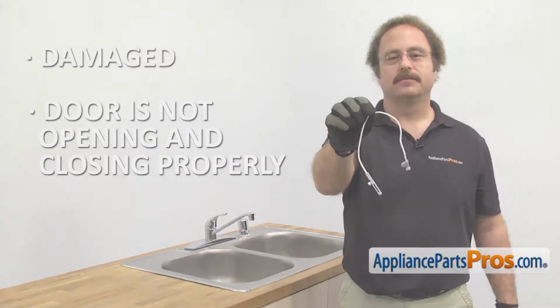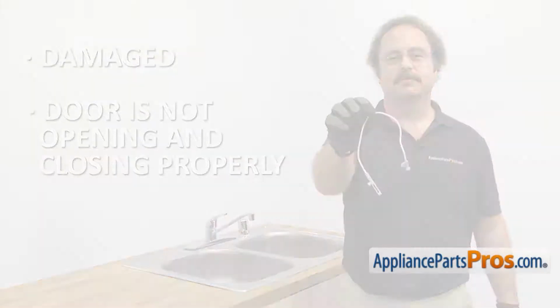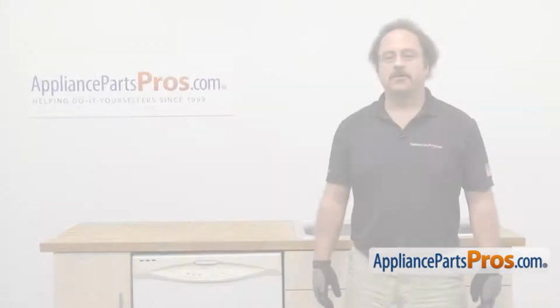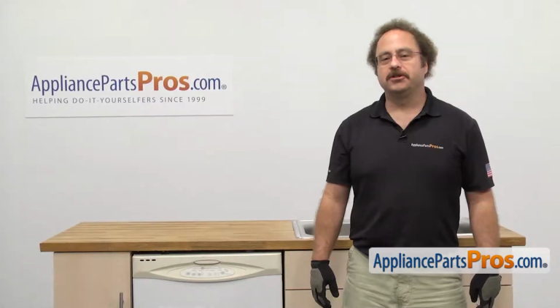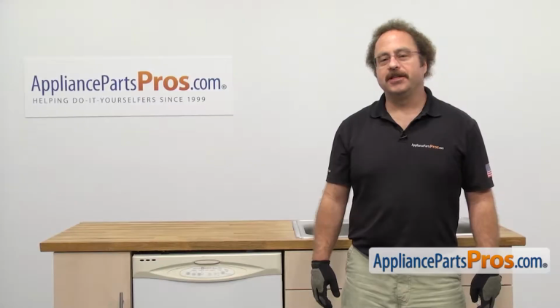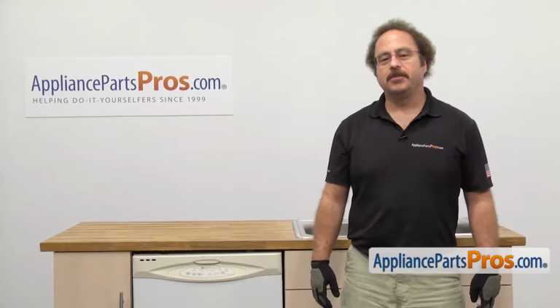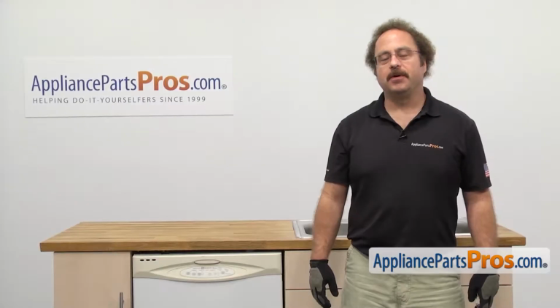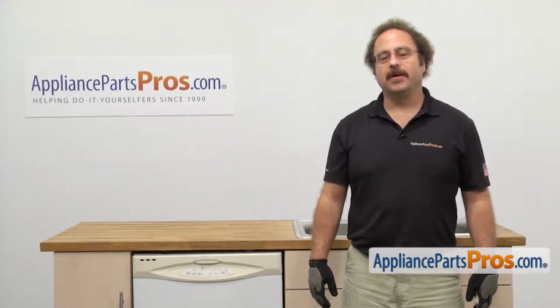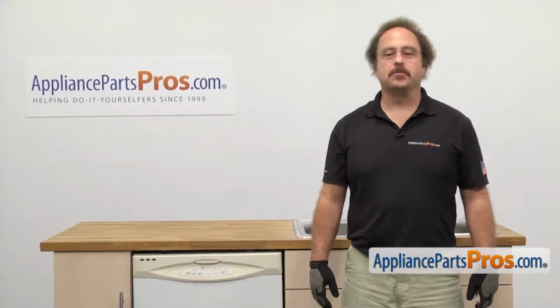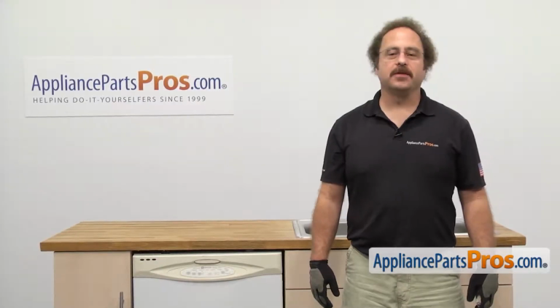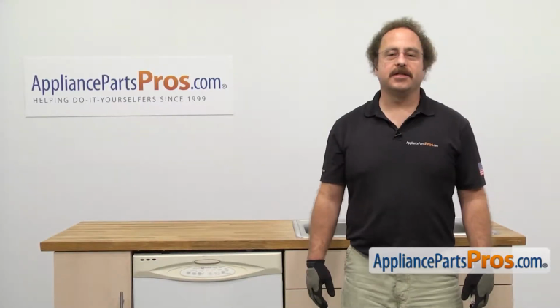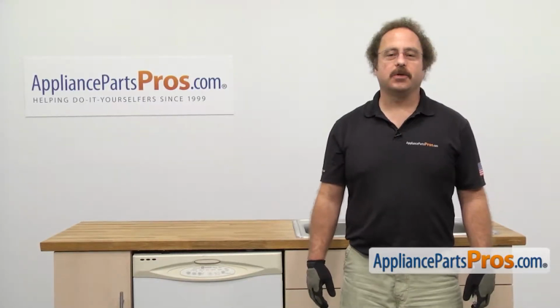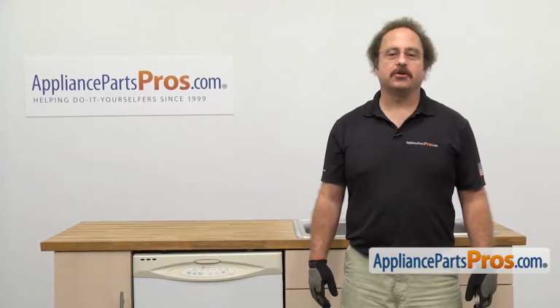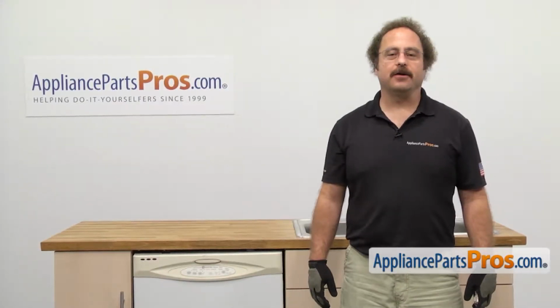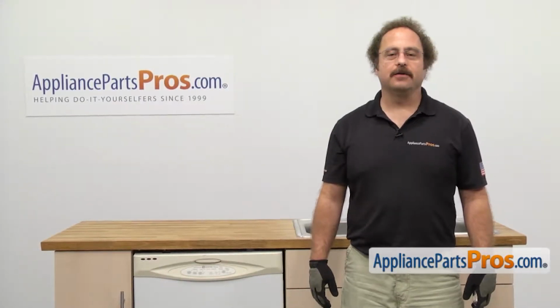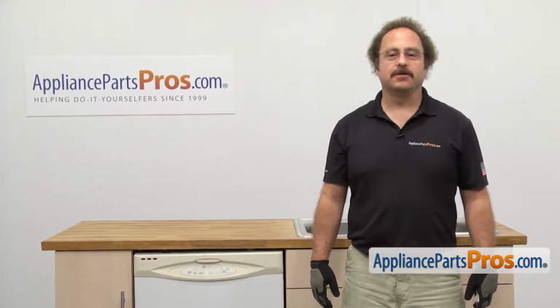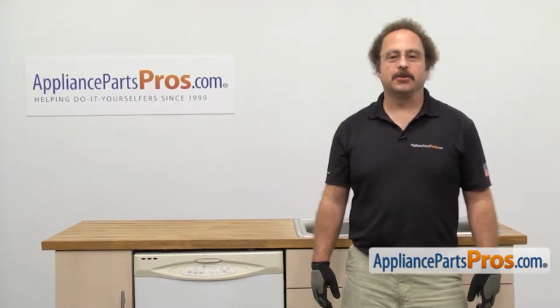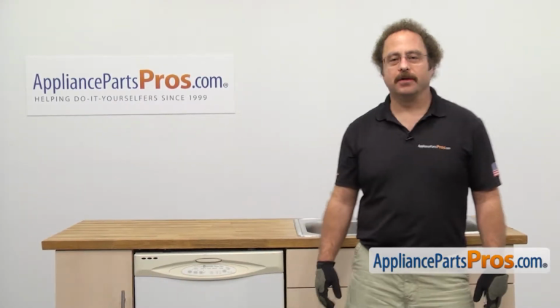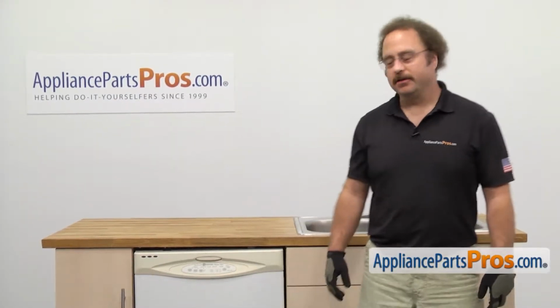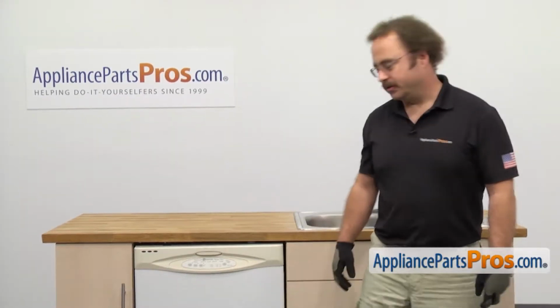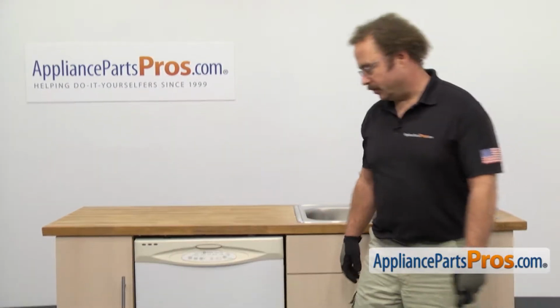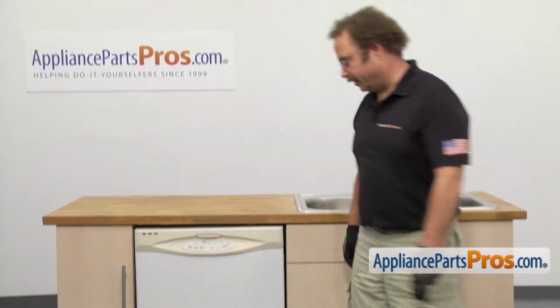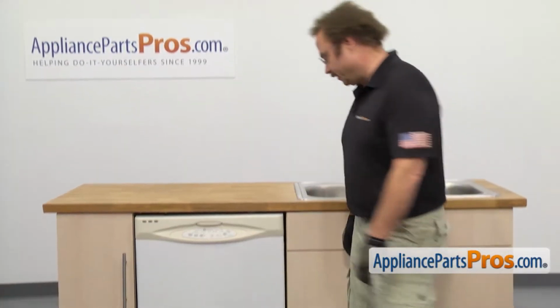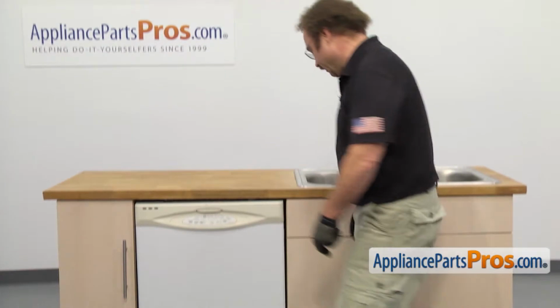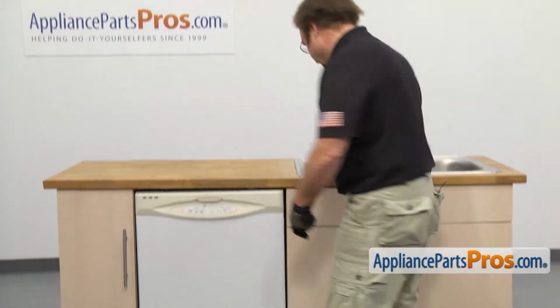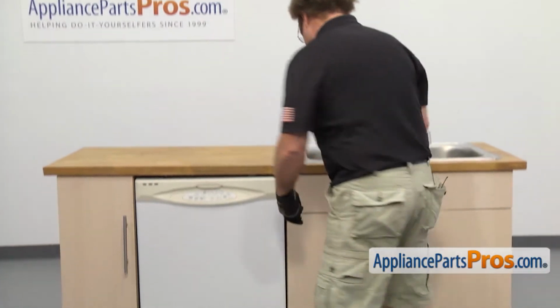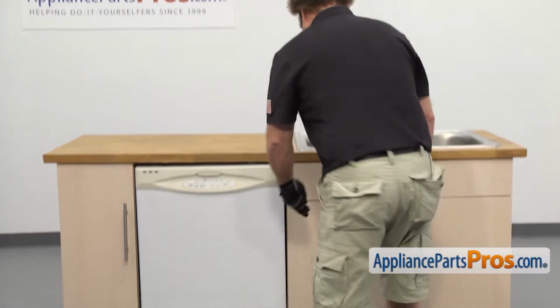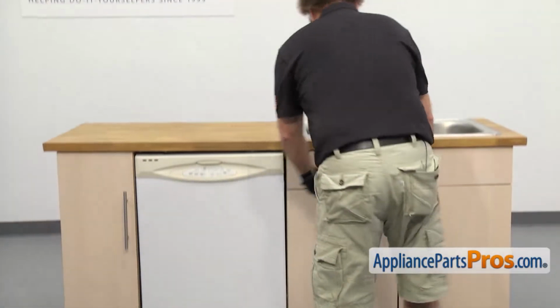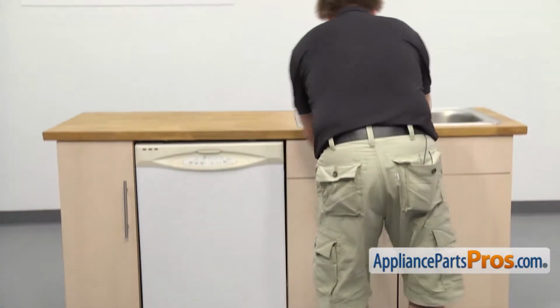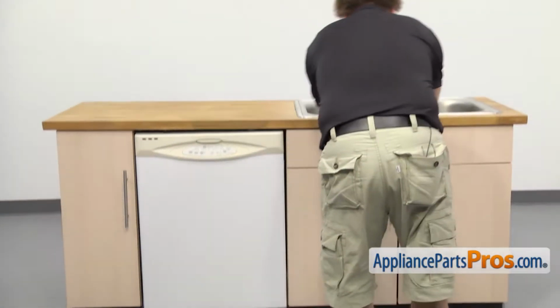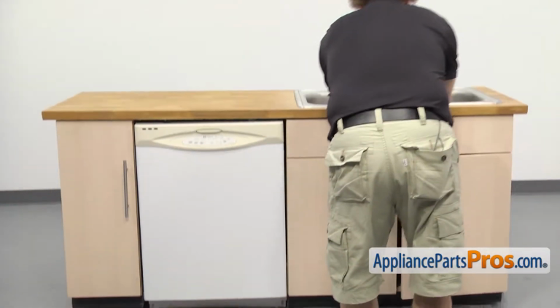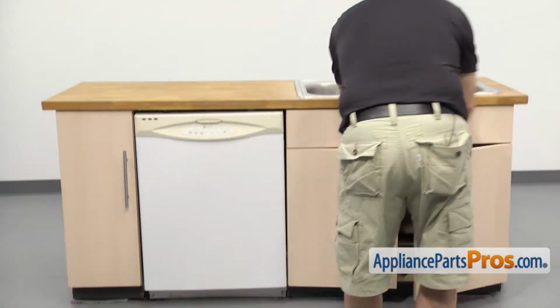In order to change the part we have to pull the dishwasher out. First thing we're going to do is go underneath the sink and disconnect the lines.